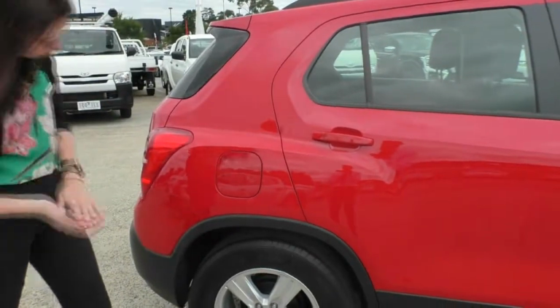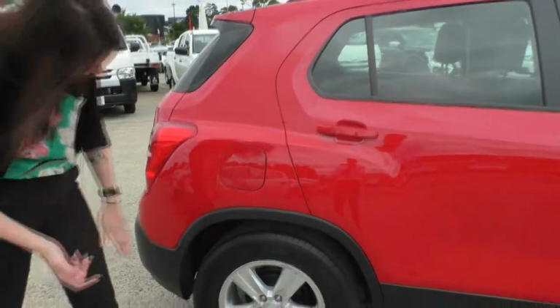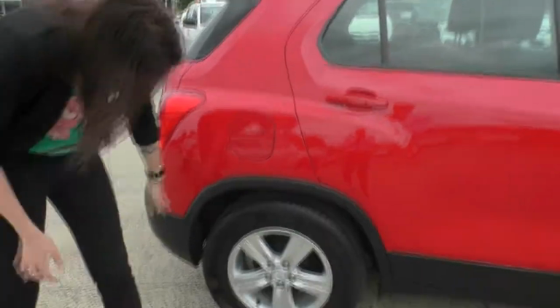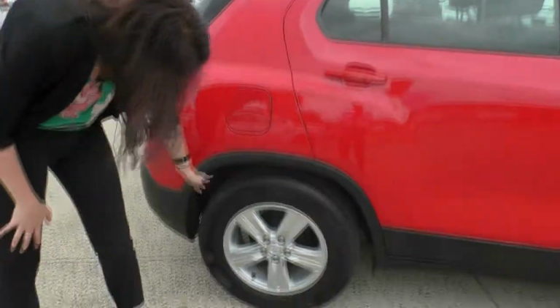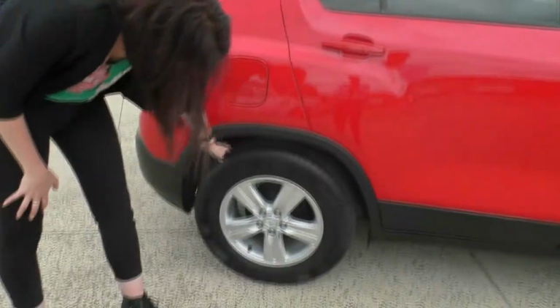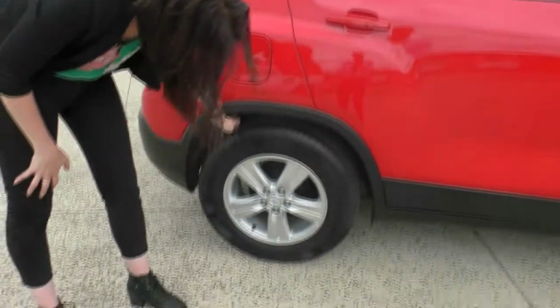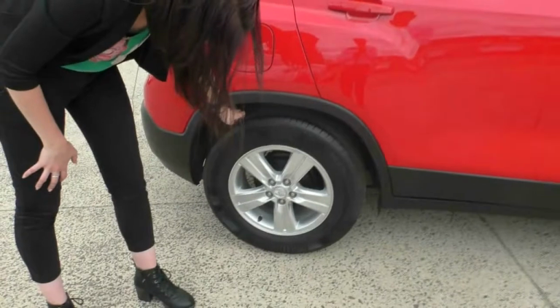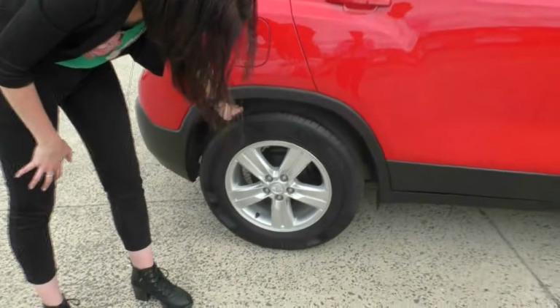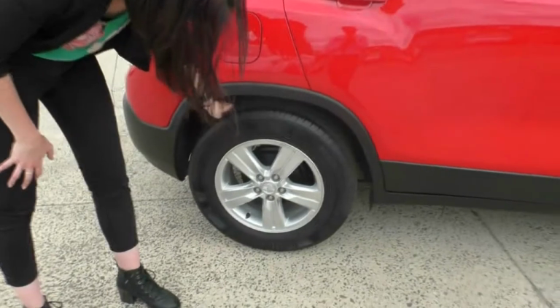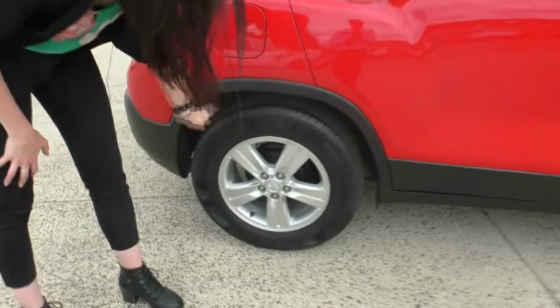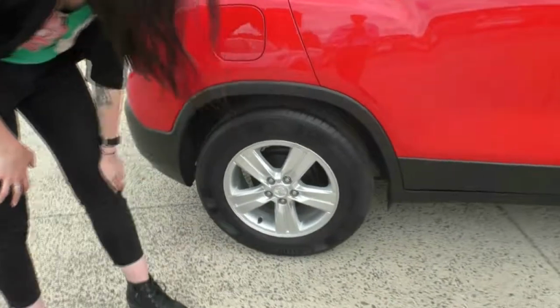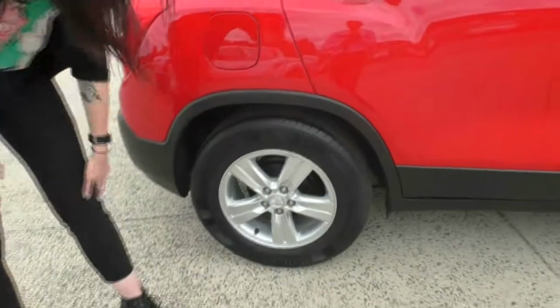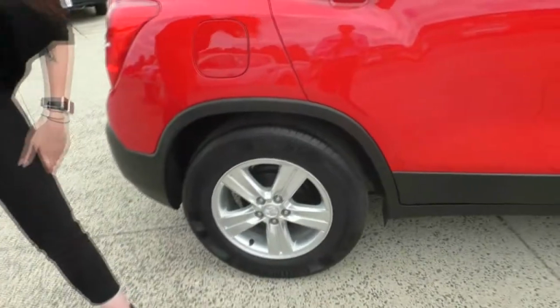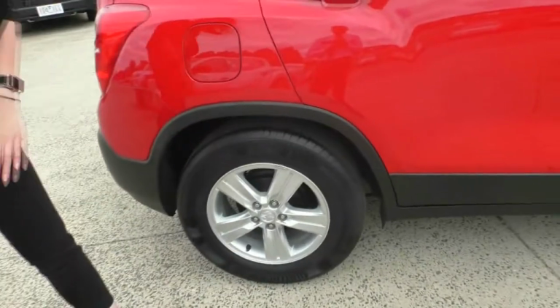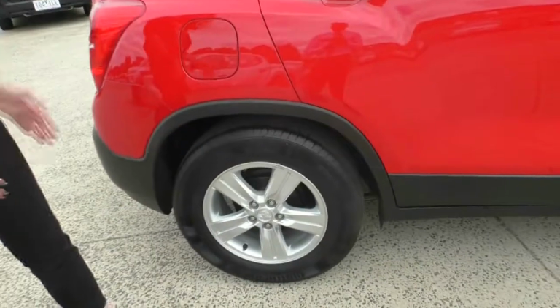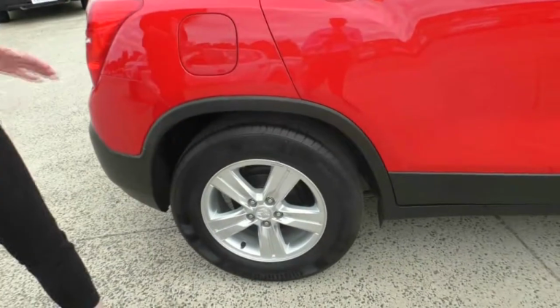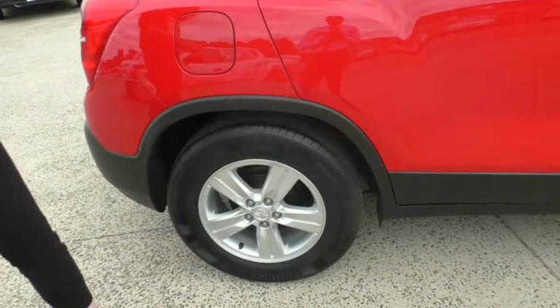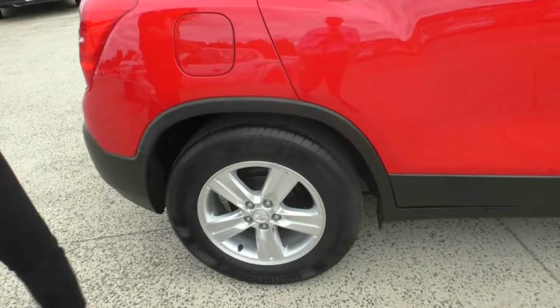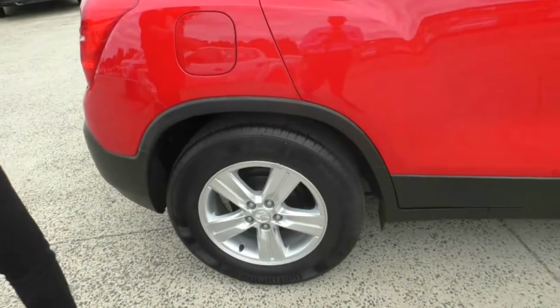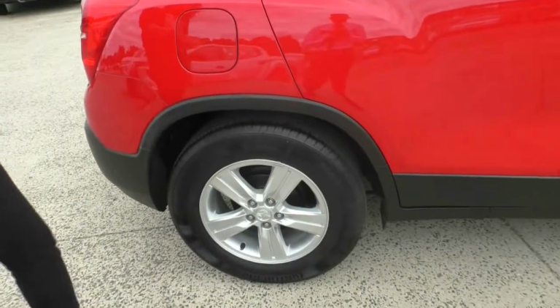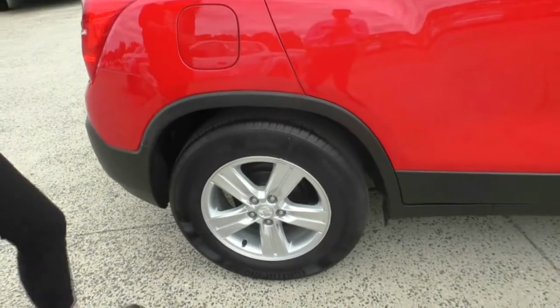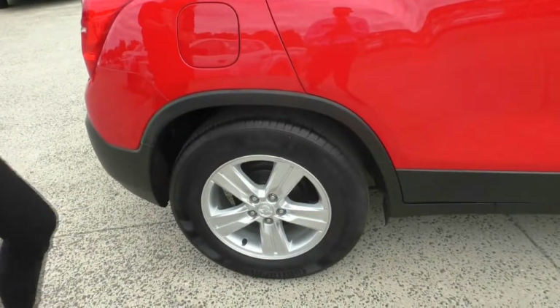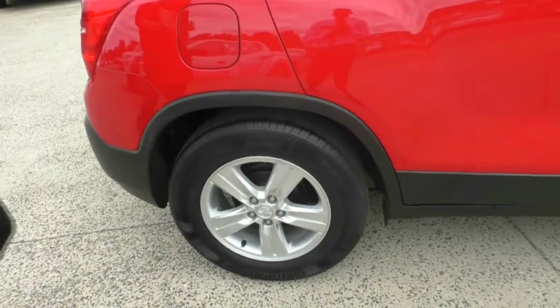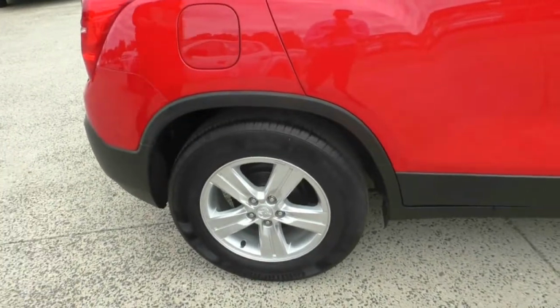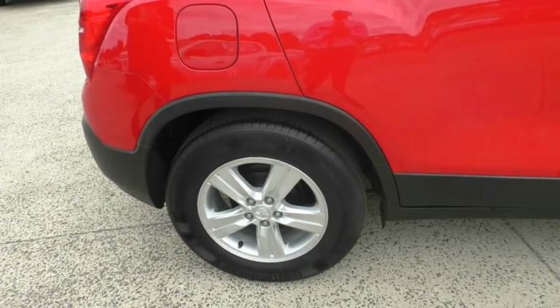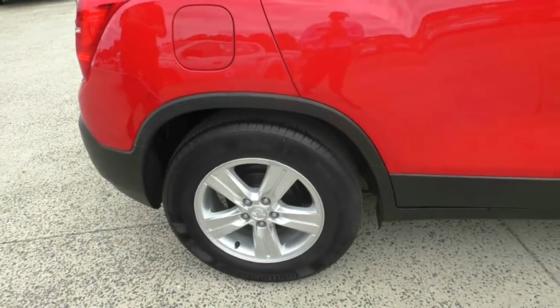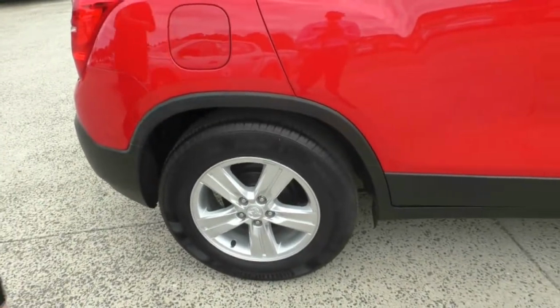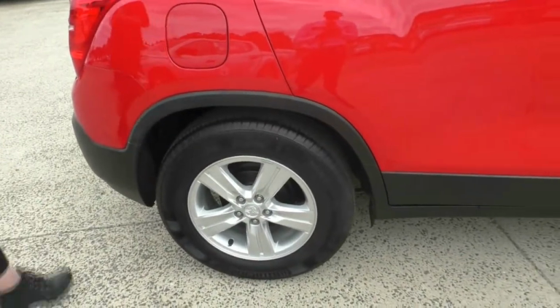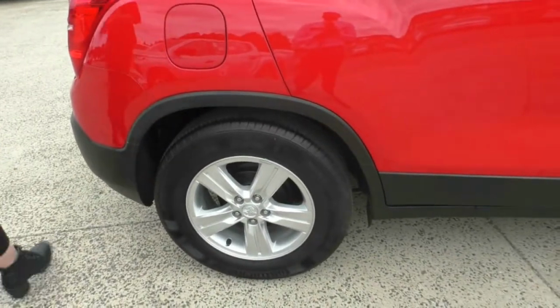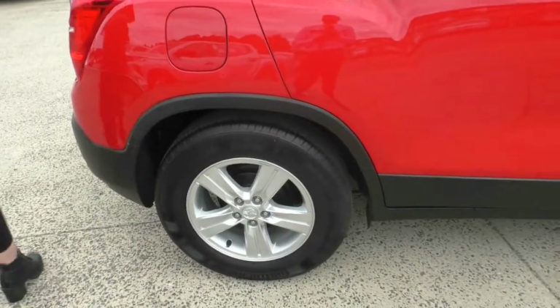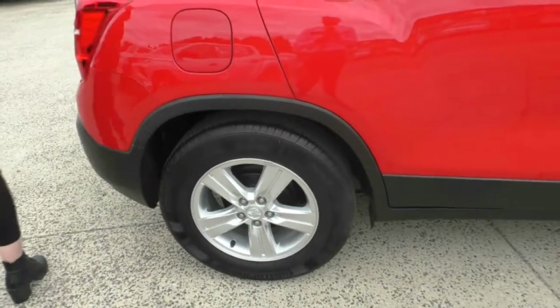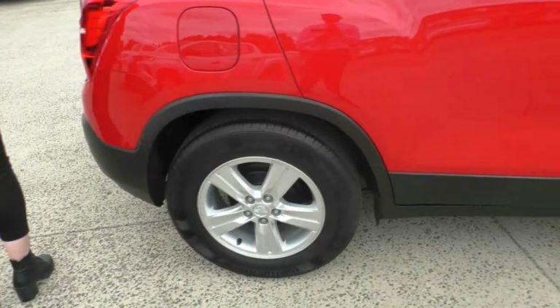Over onto that second wheel there, again excellent life in that tire, and the wheel itself is in excellent condition.